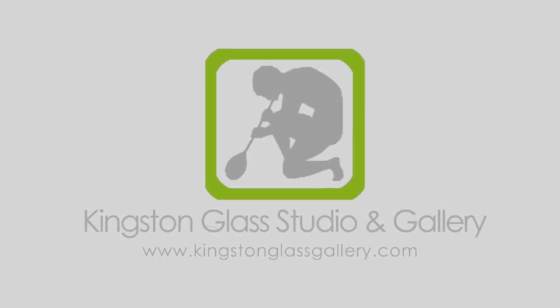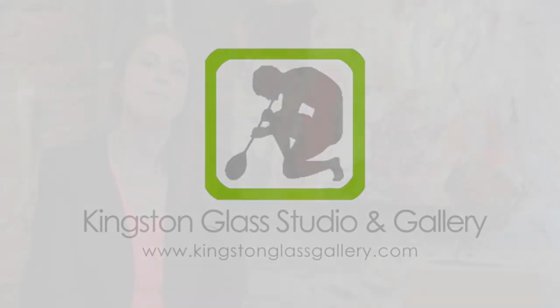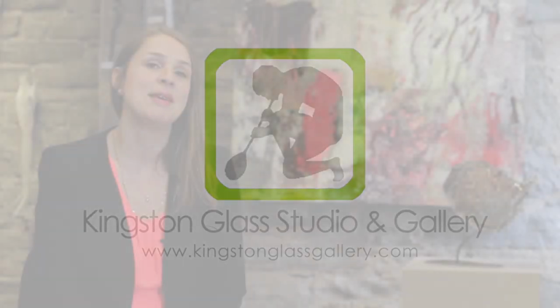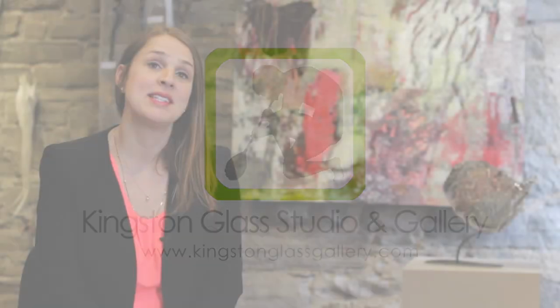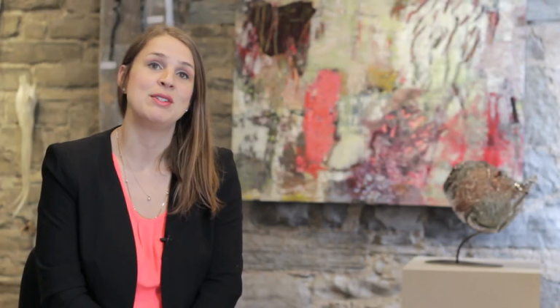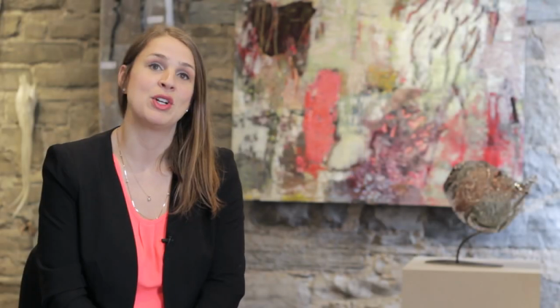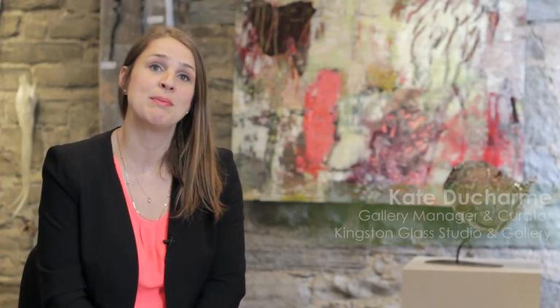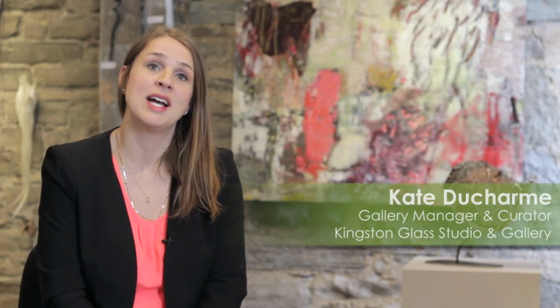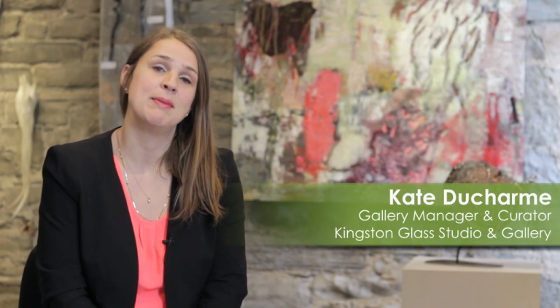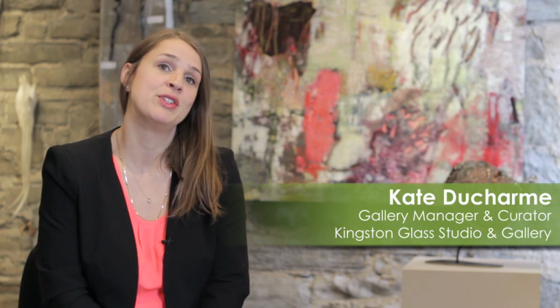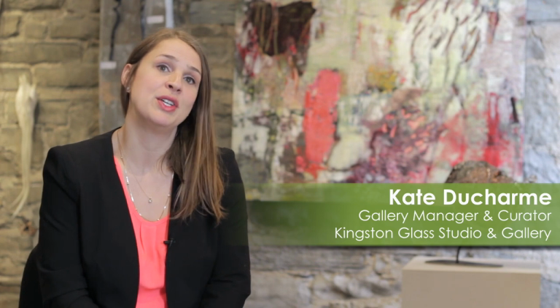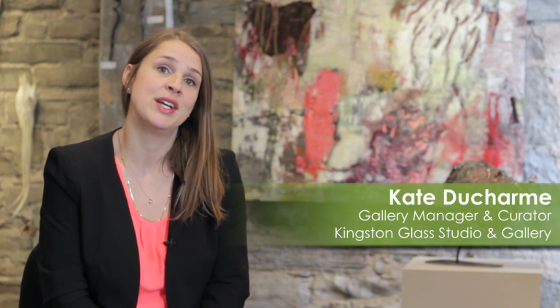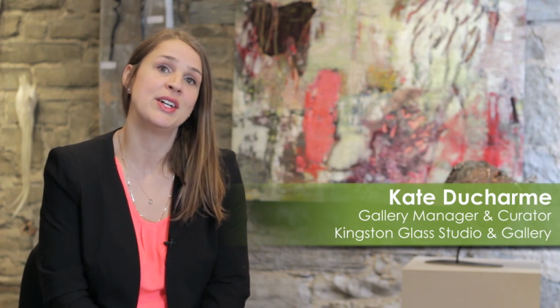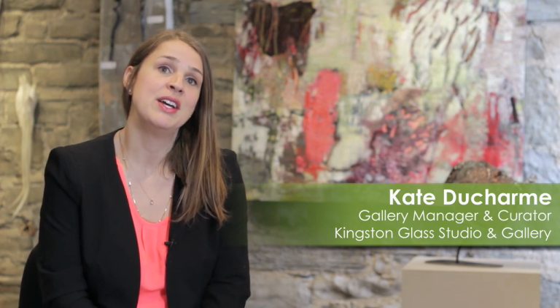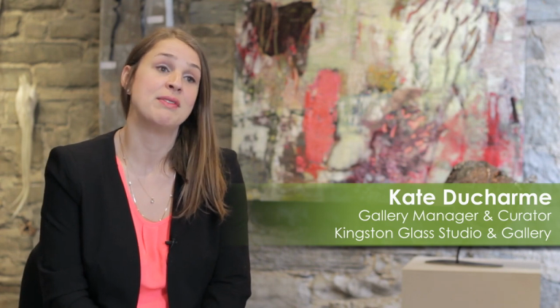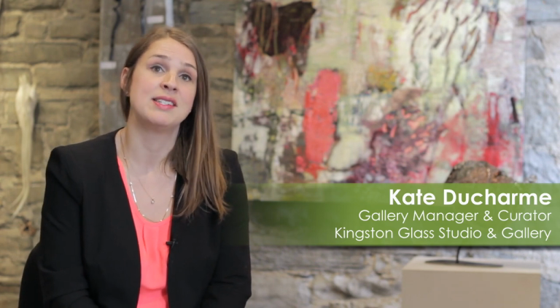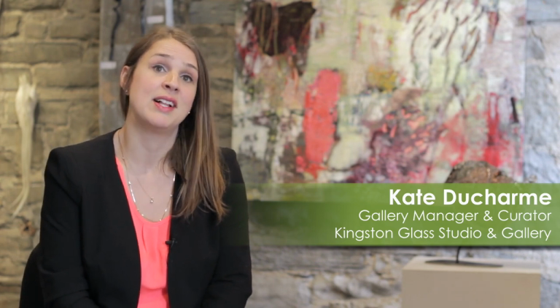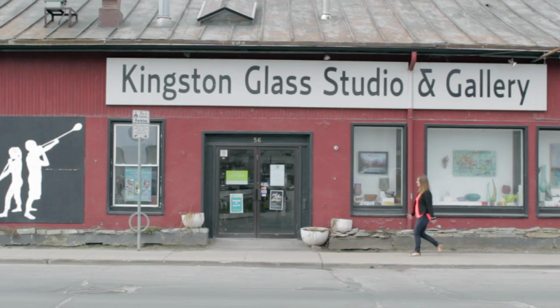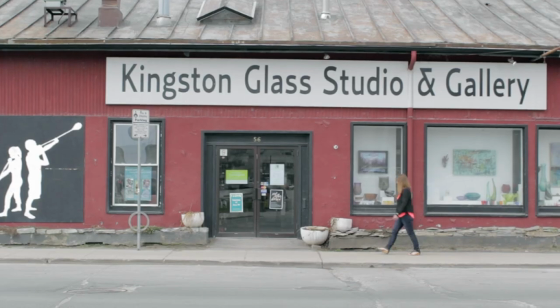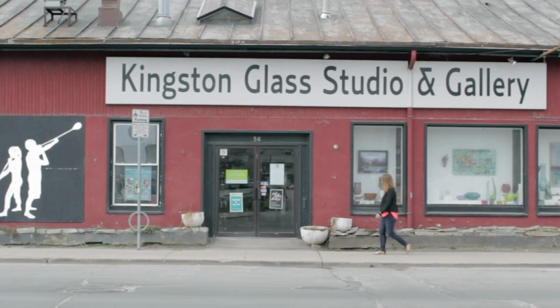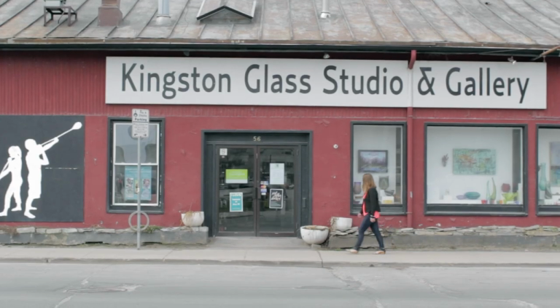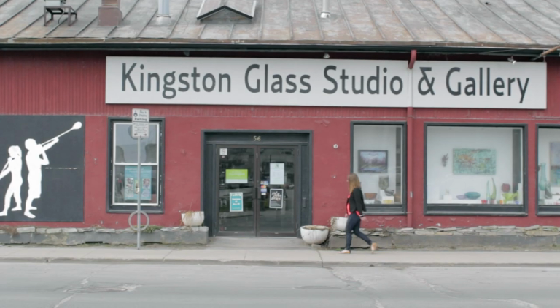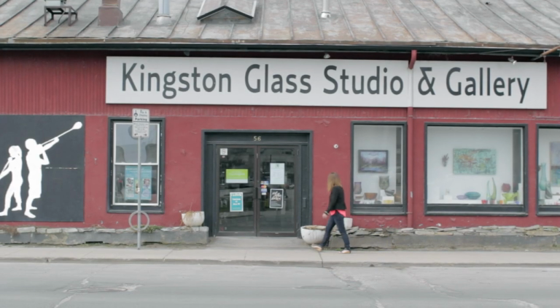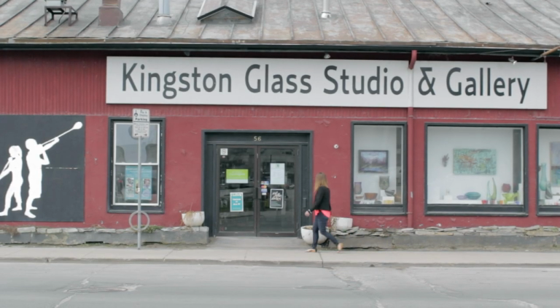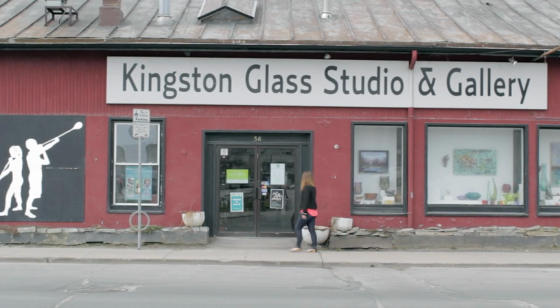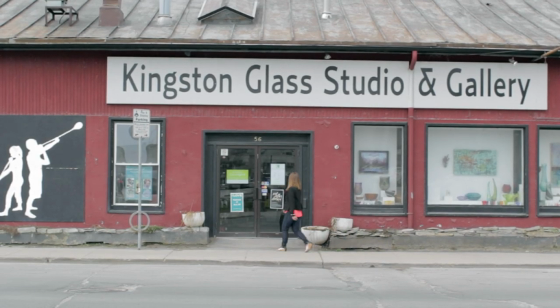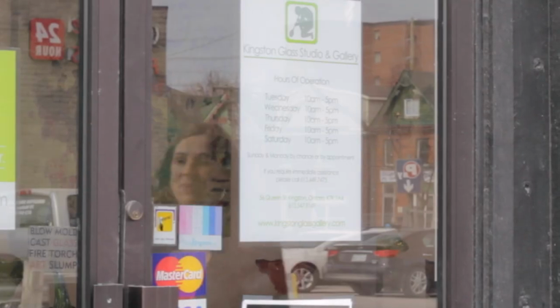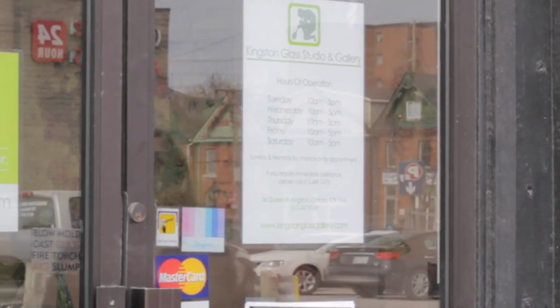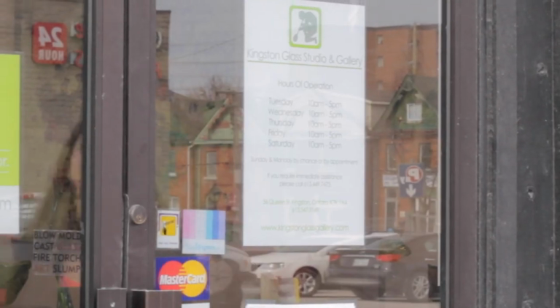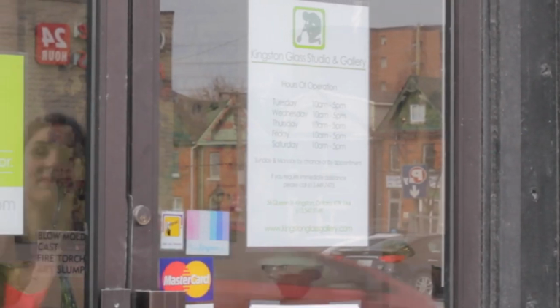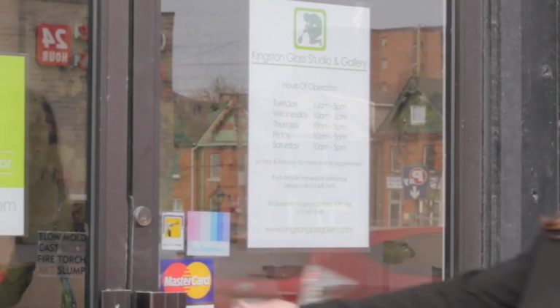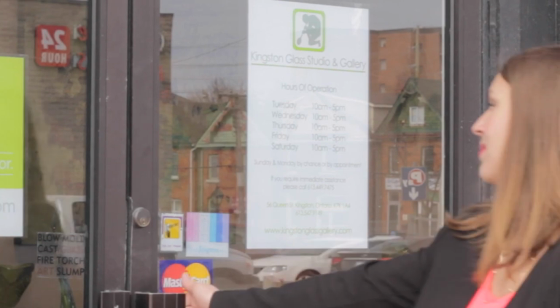My name is Kate Ducharme, Gallery Manager and Curator of Kingston Glass Studio. Welcome to our gallery.